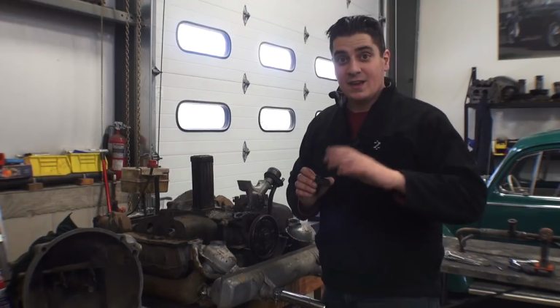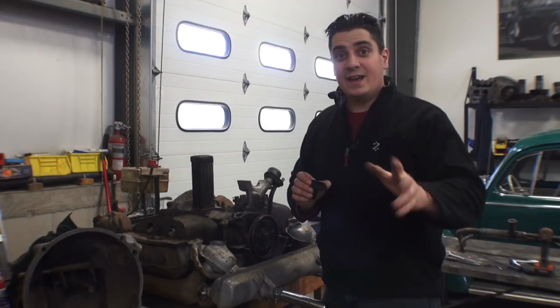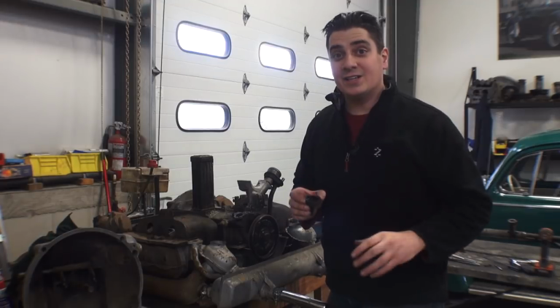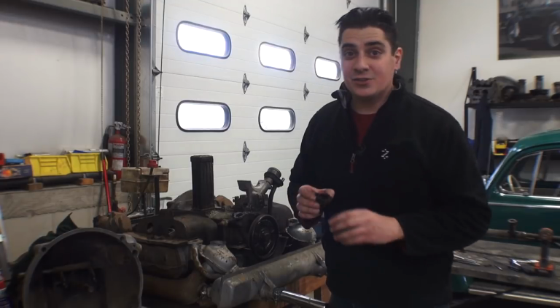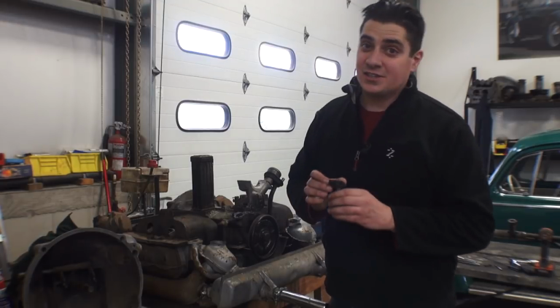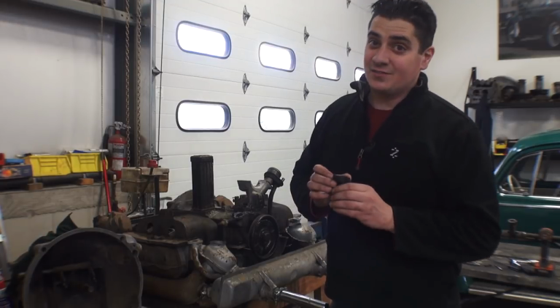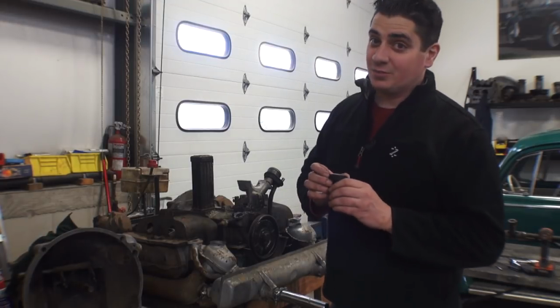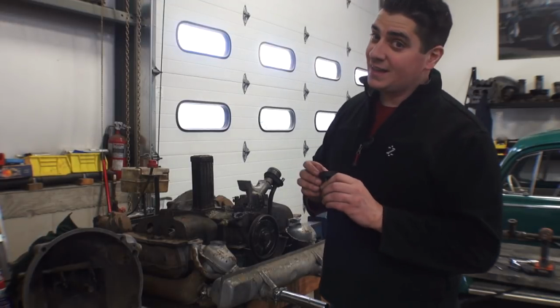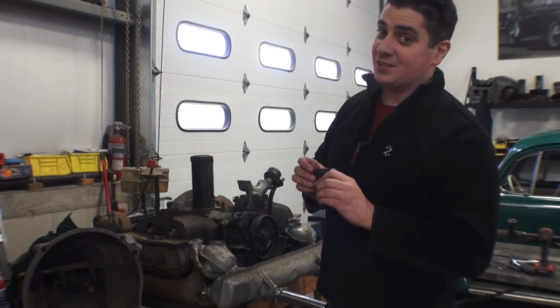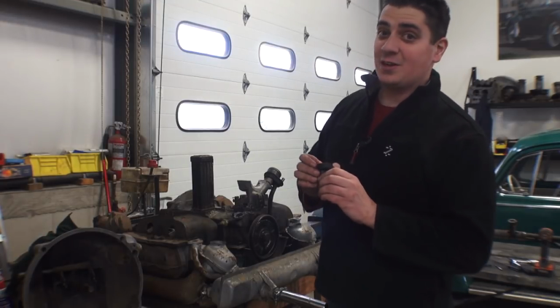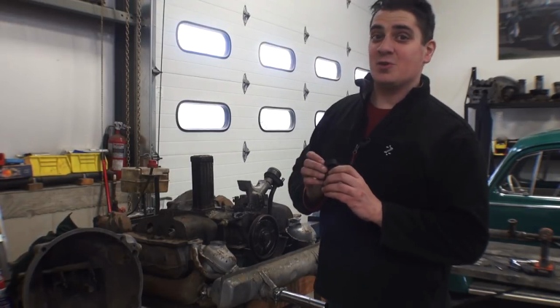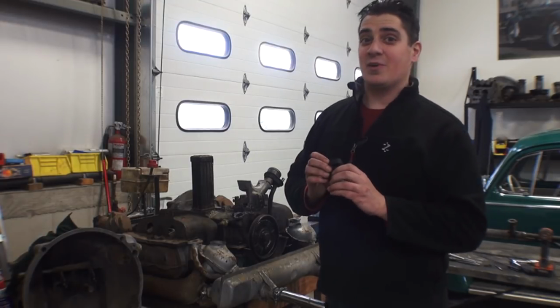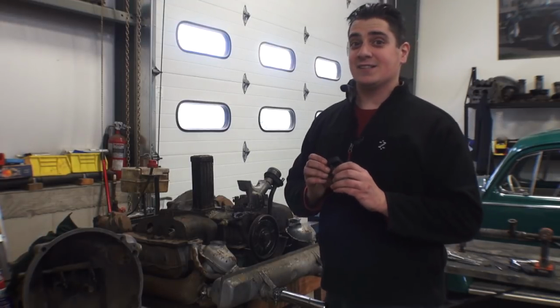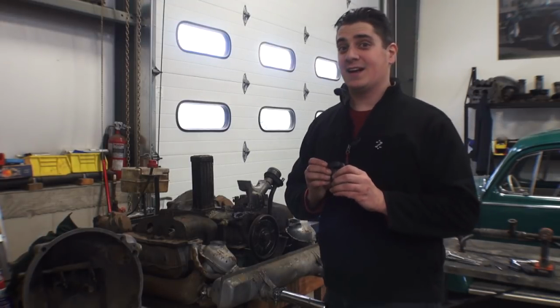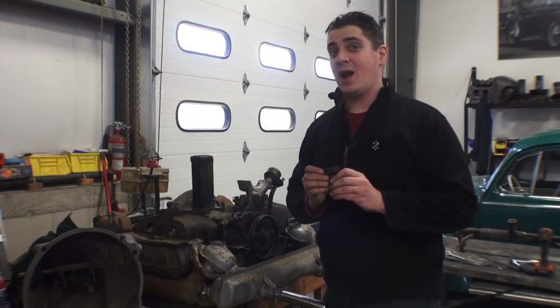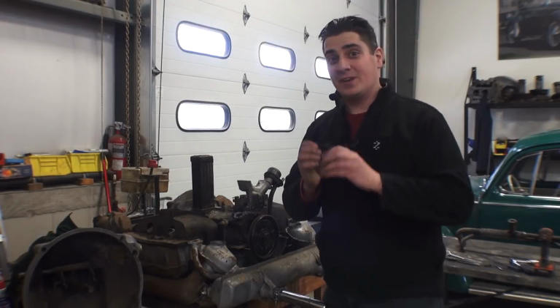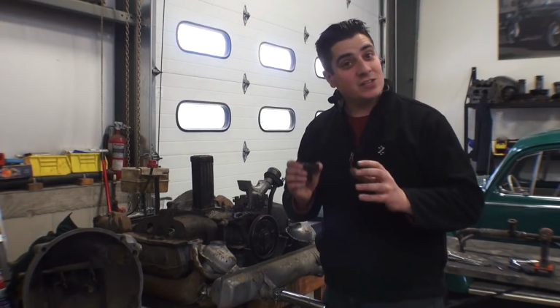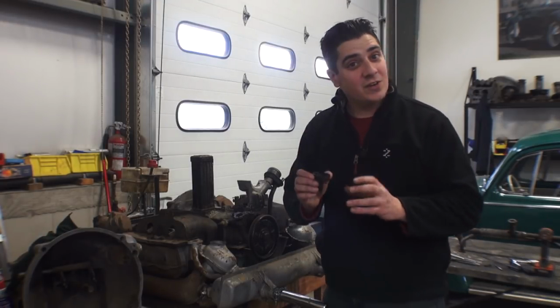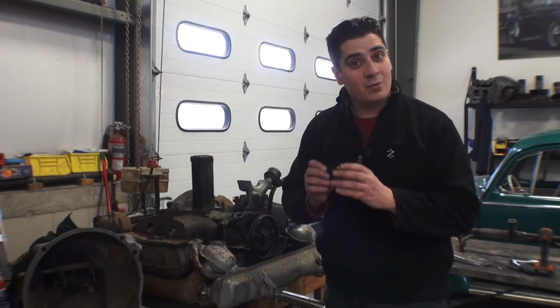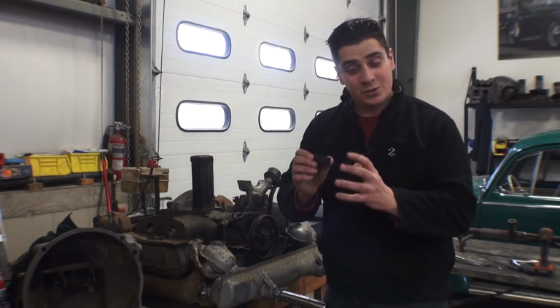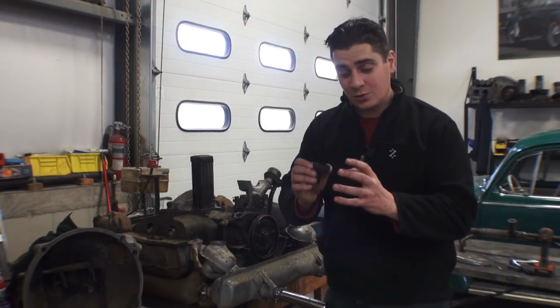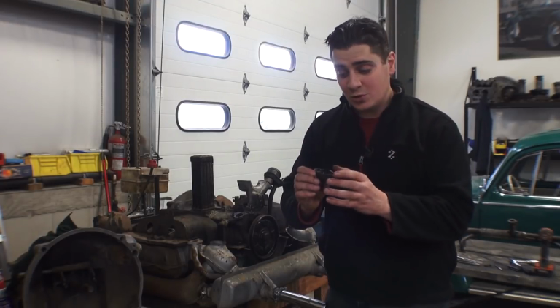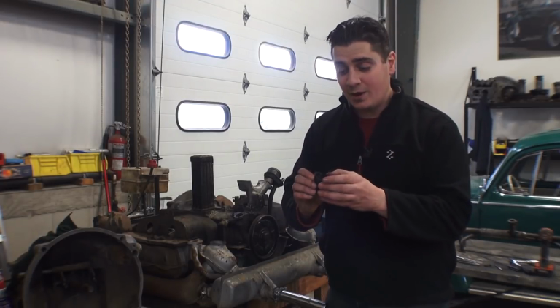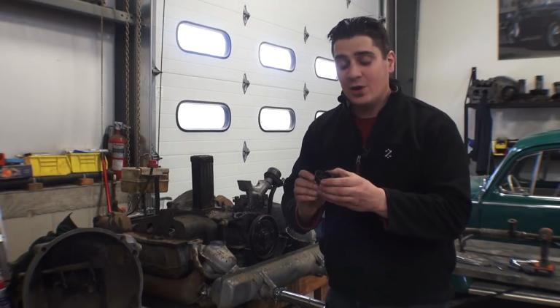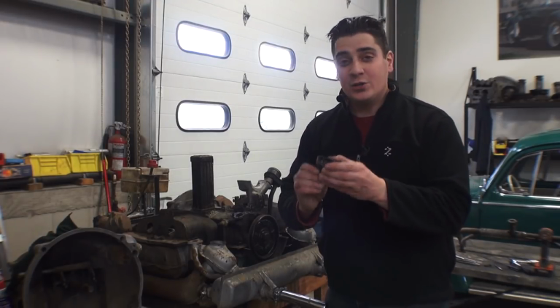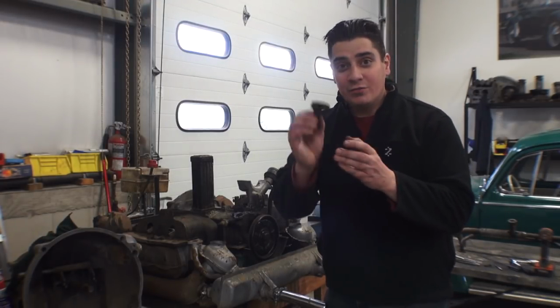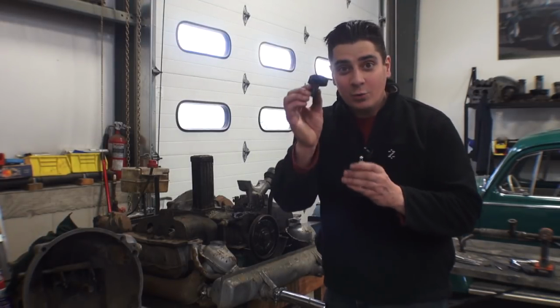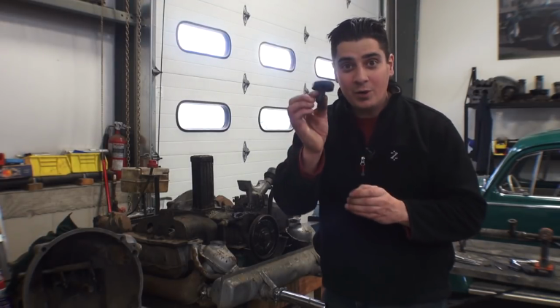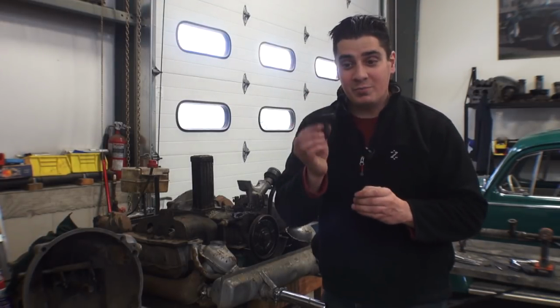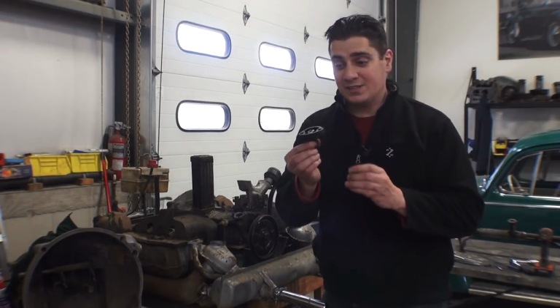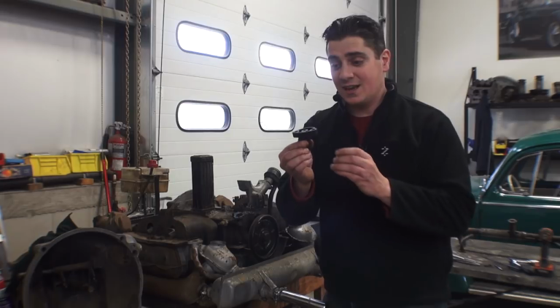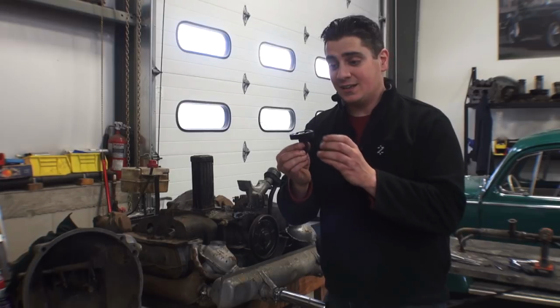Hey guys, Chris again from ClassicVWBugs.com. In this video I want to talk to you about your fuel pump base stand.